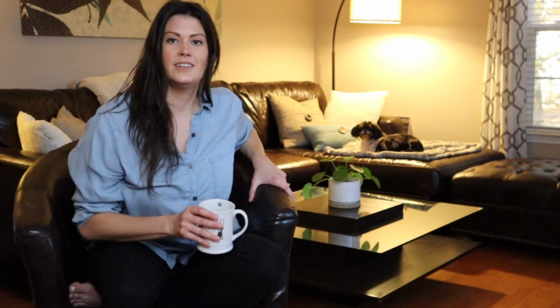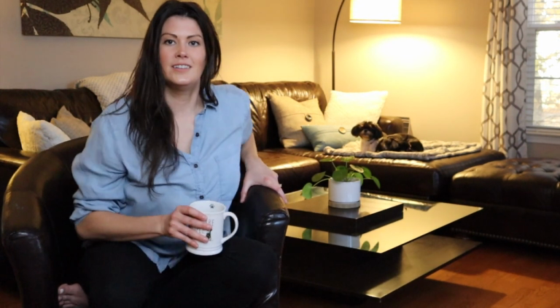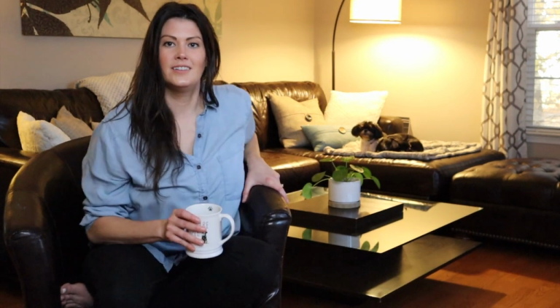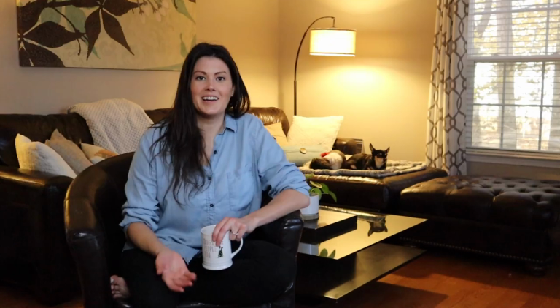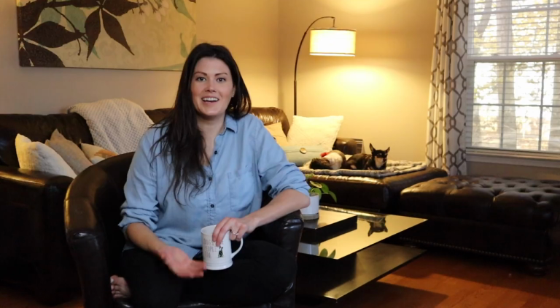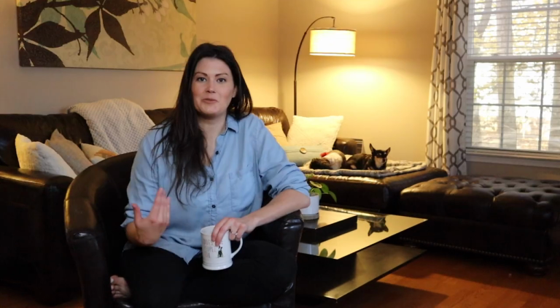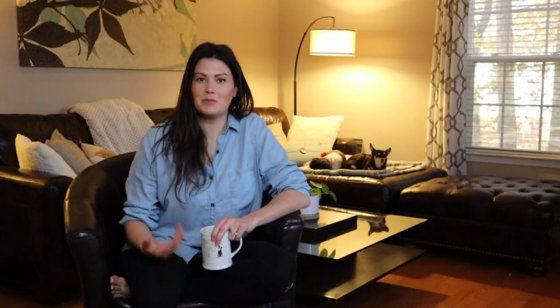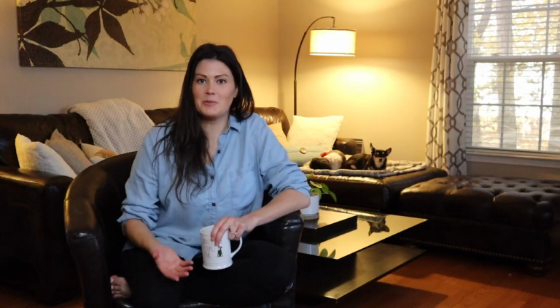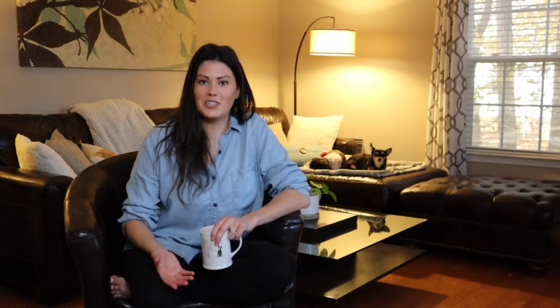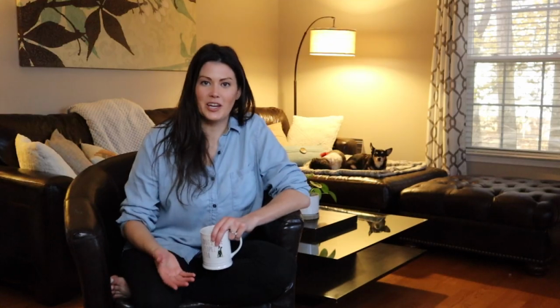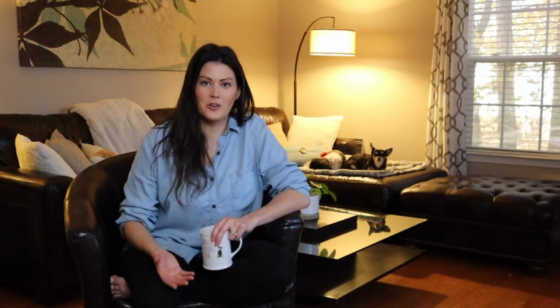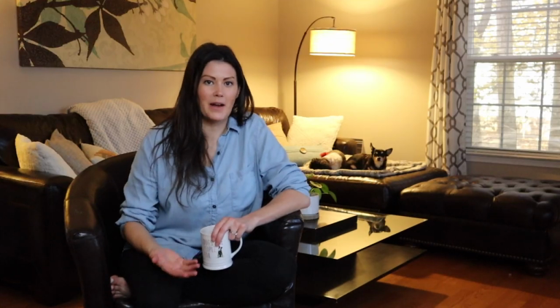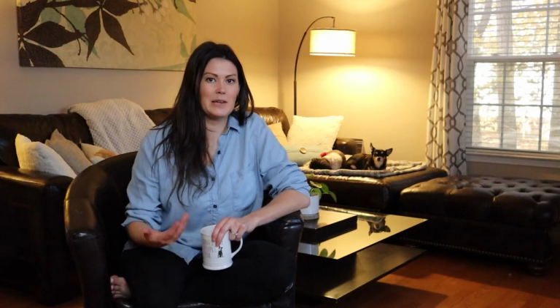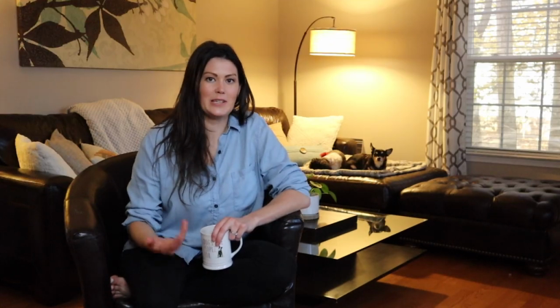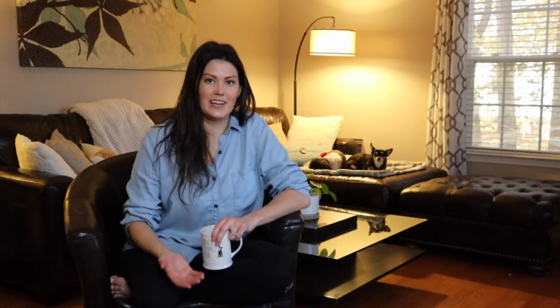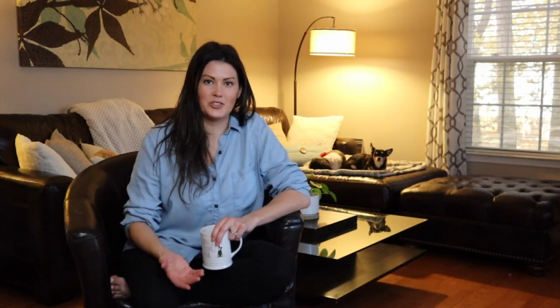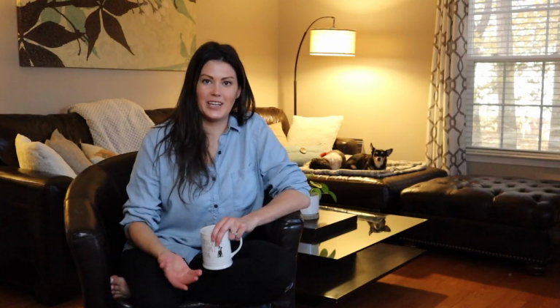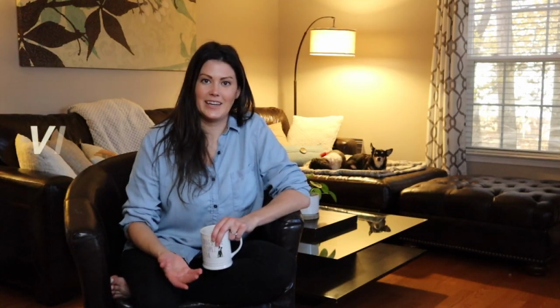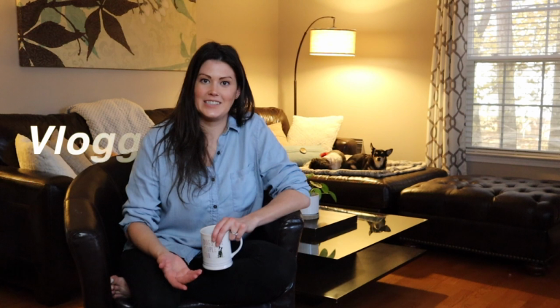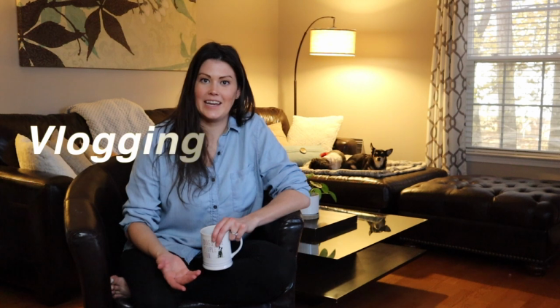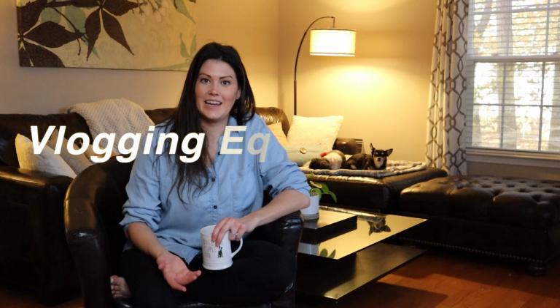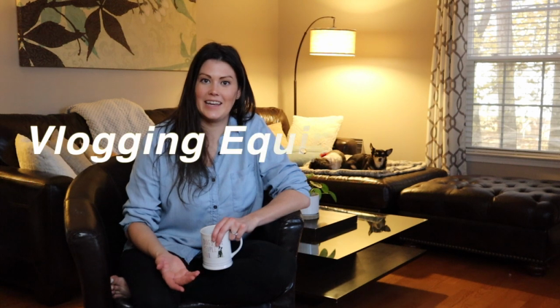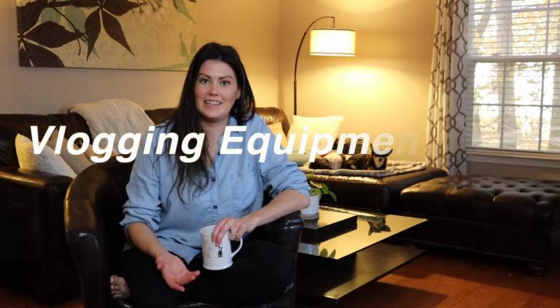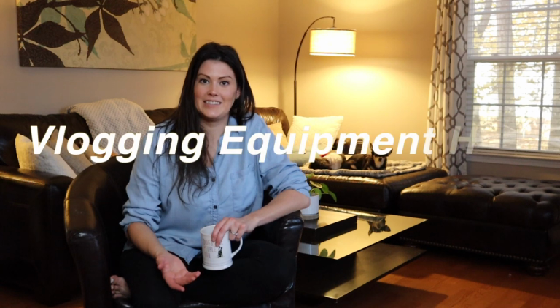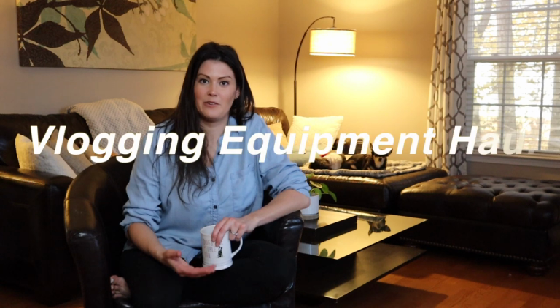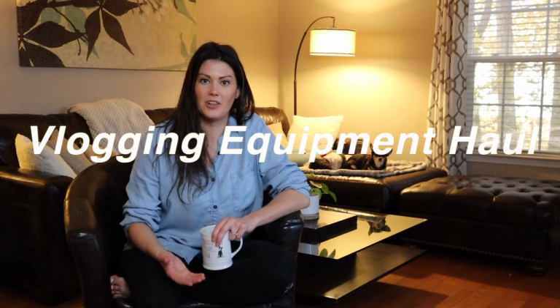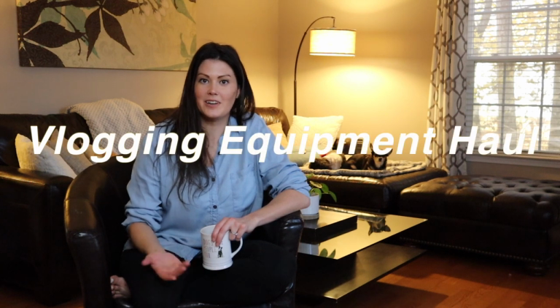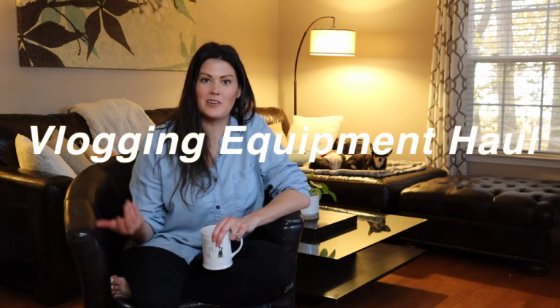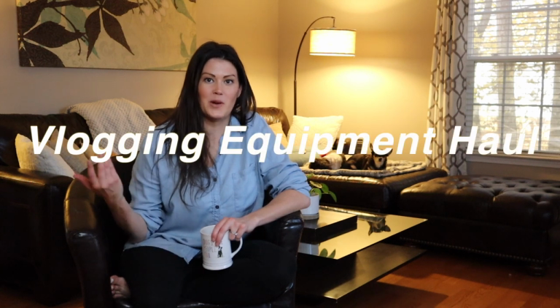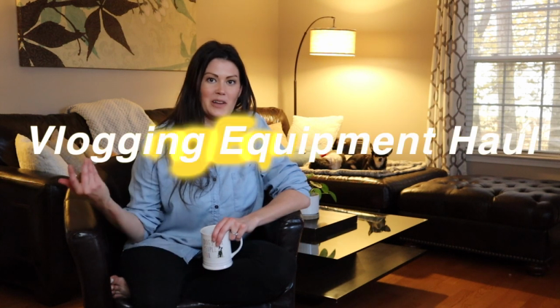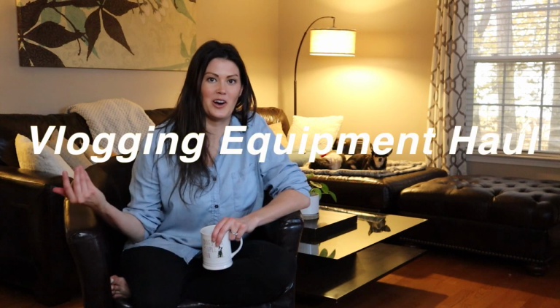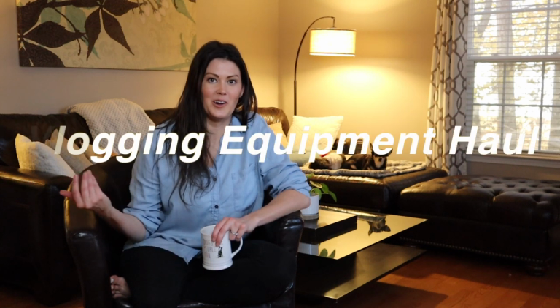Hi guys, welcome to my channel. My name is Ashley and today is a vlogging equipment haul.